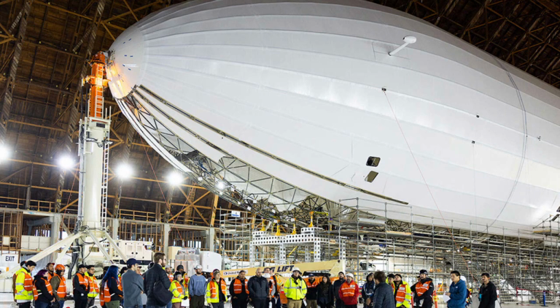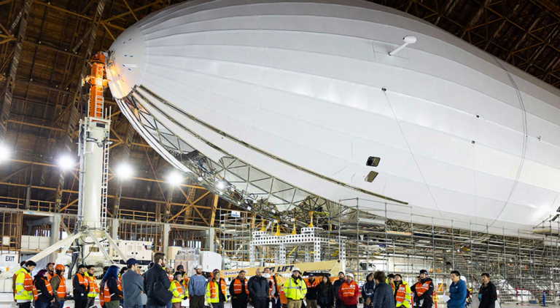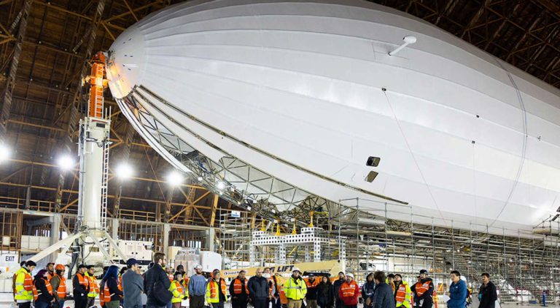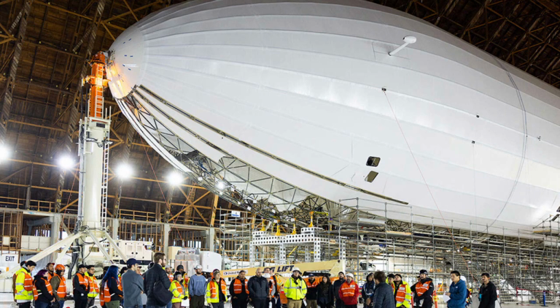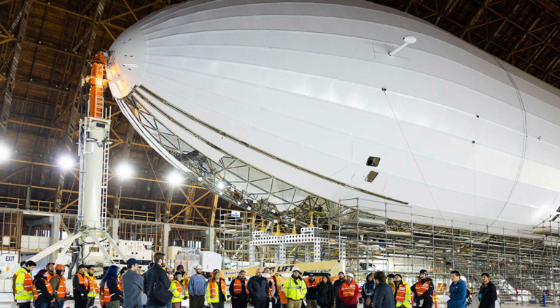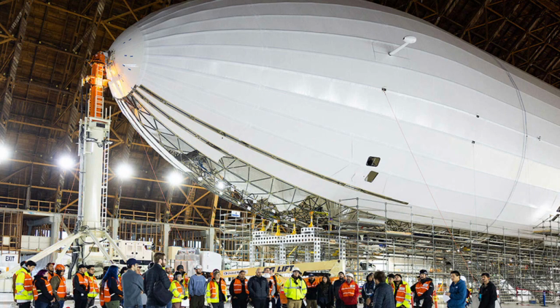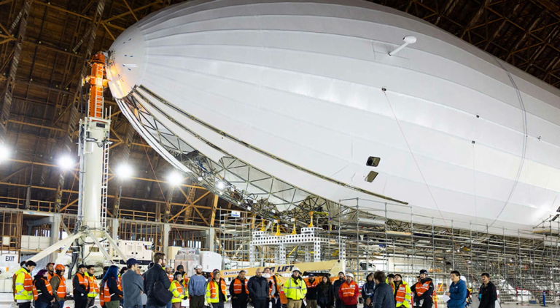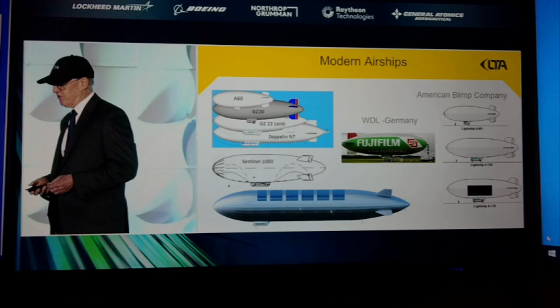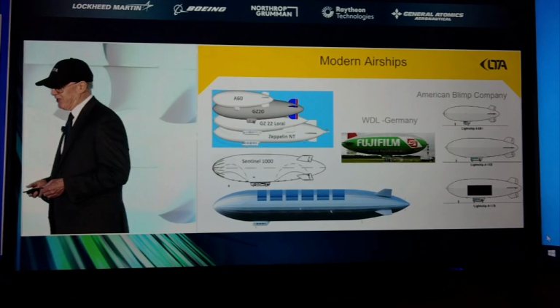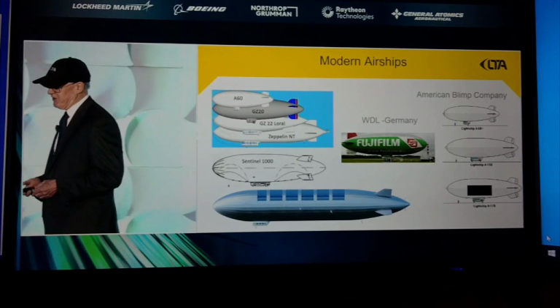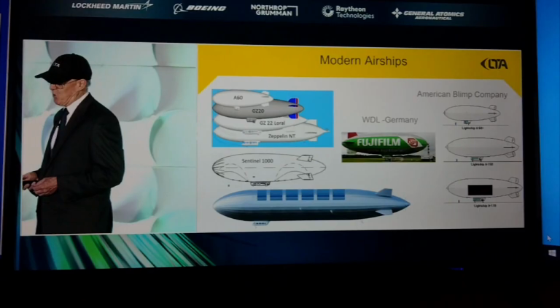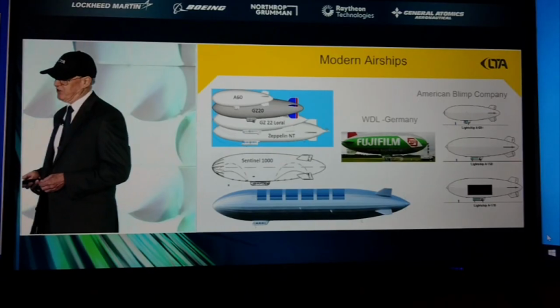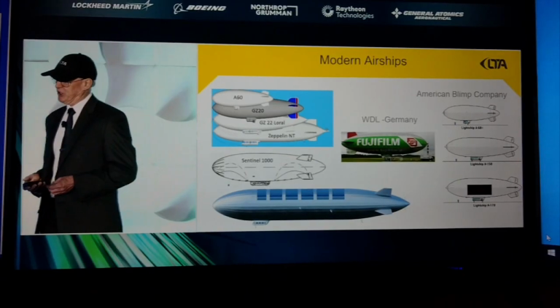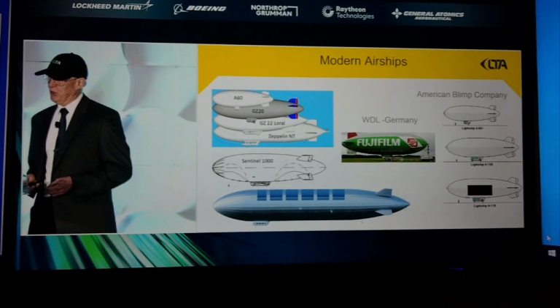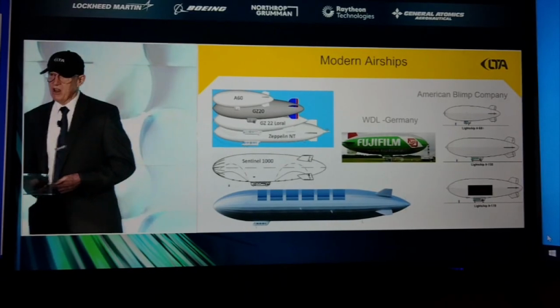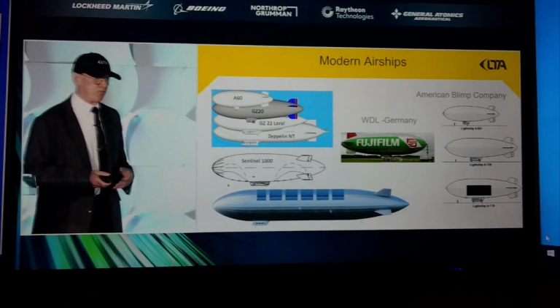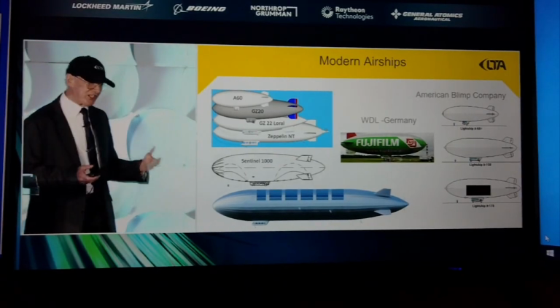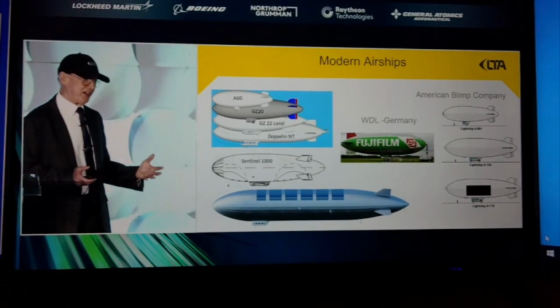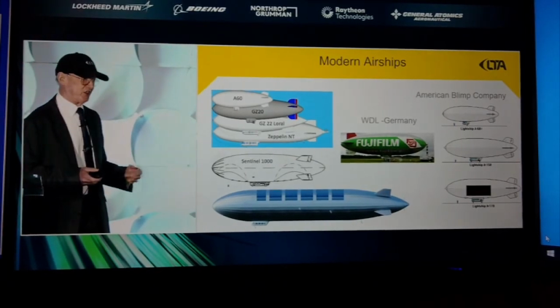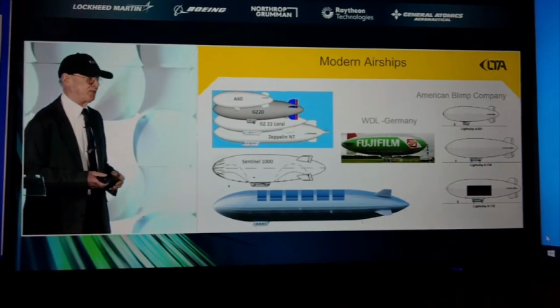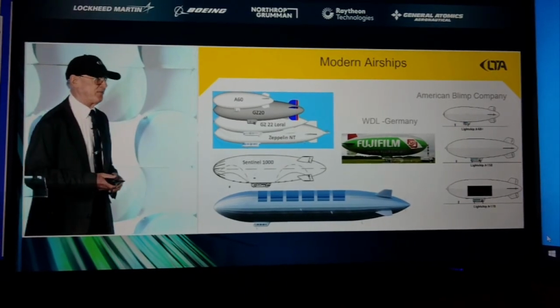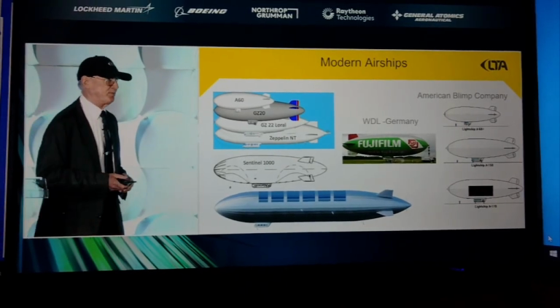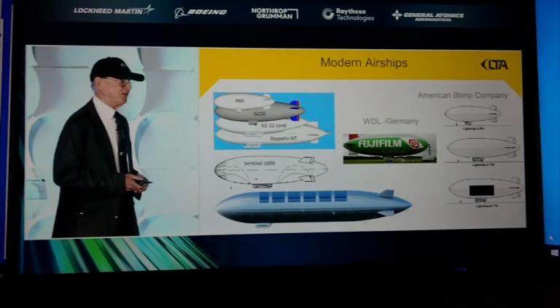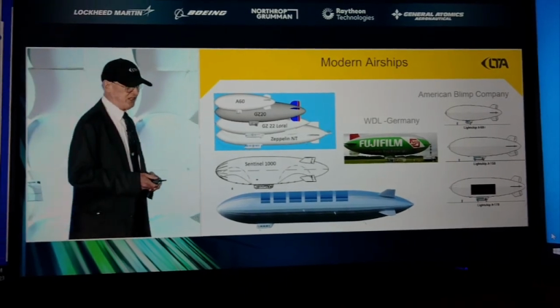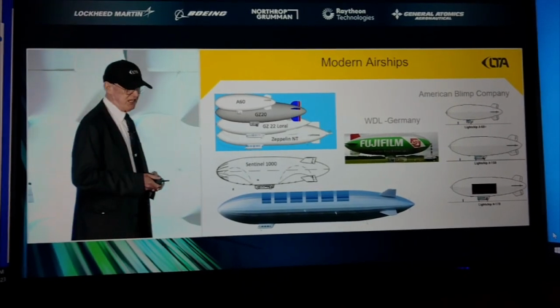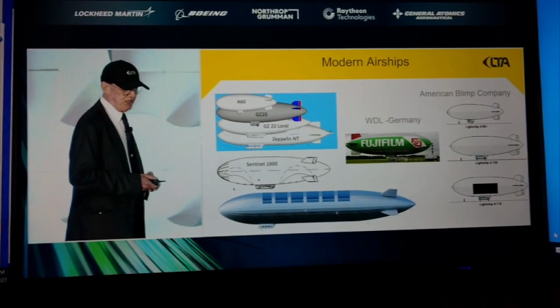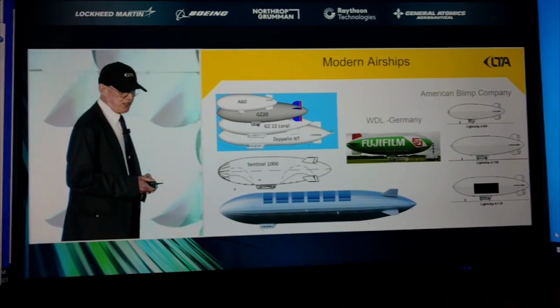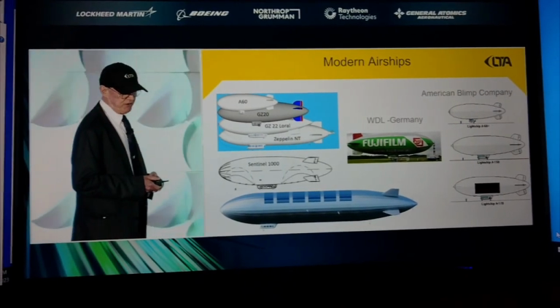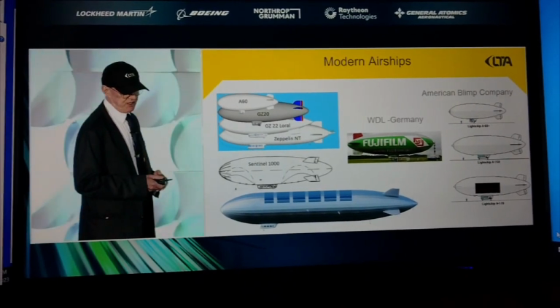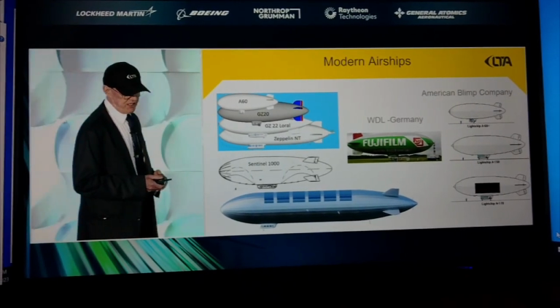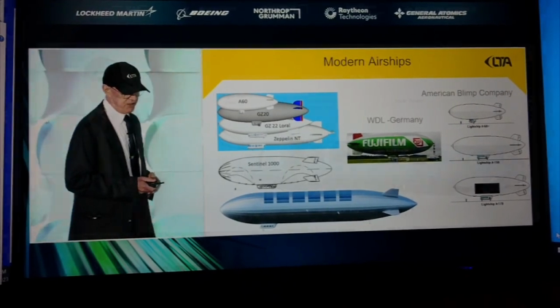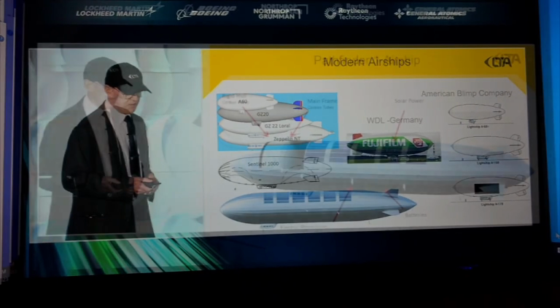Here we are putting on everything else: the gondola and the fins, the propulsion system, the helium bags, the outer cover. This shows you a comparison of Pathfinder 1 to the pressure airships that have been built in the last 50 years.